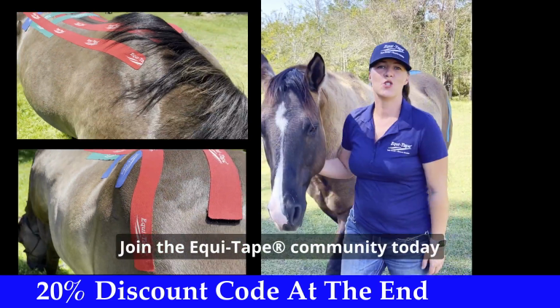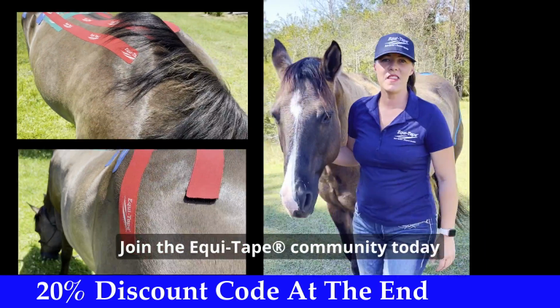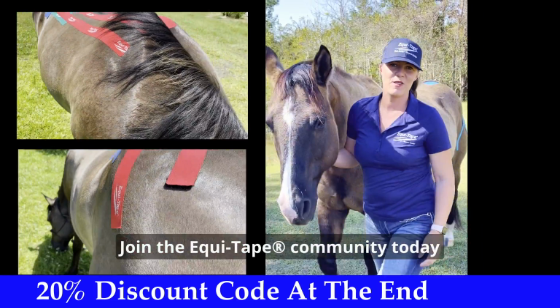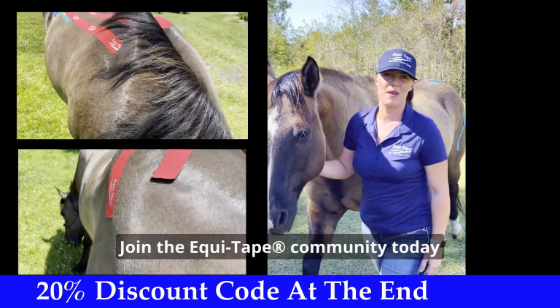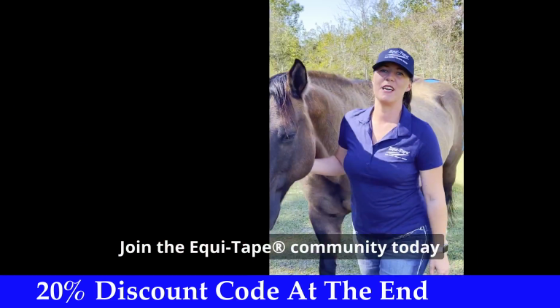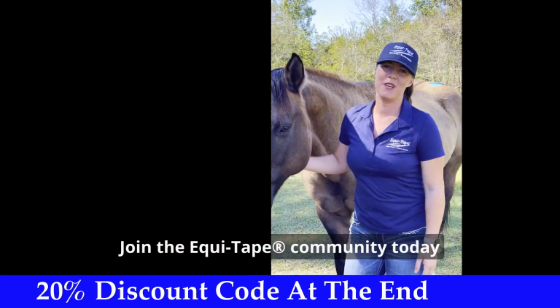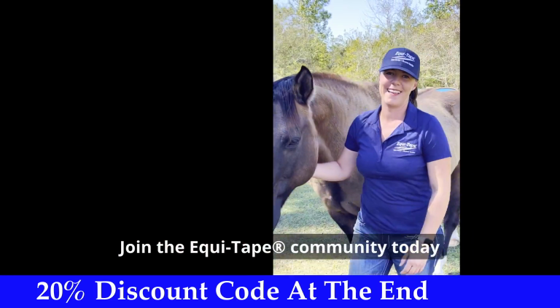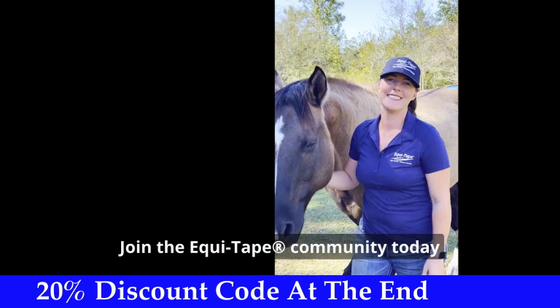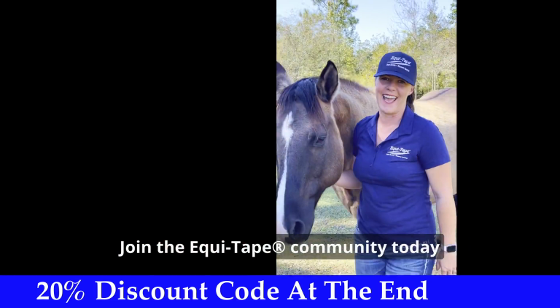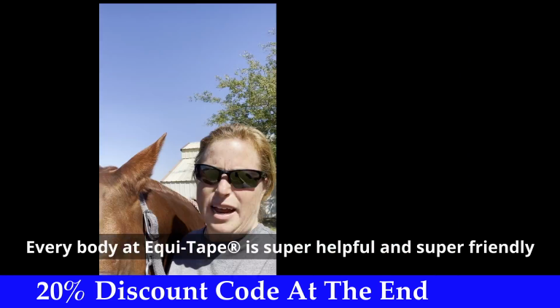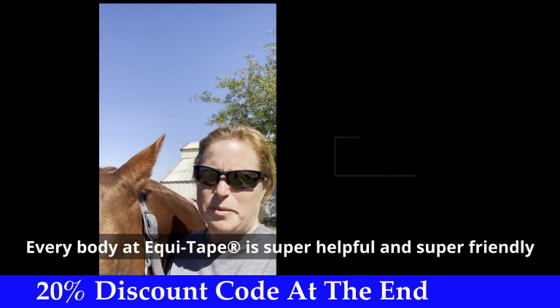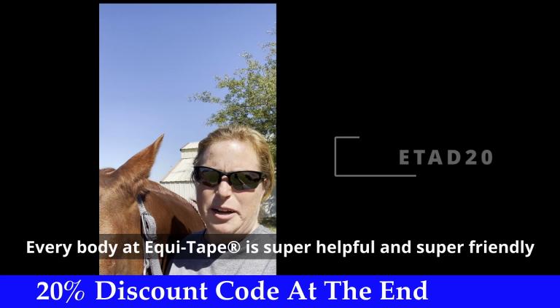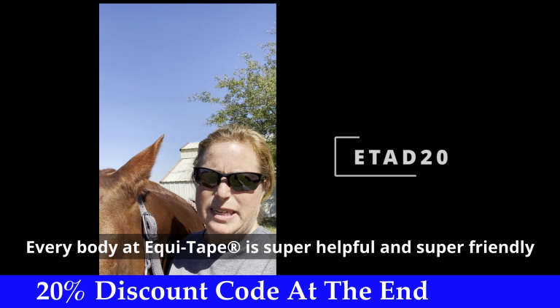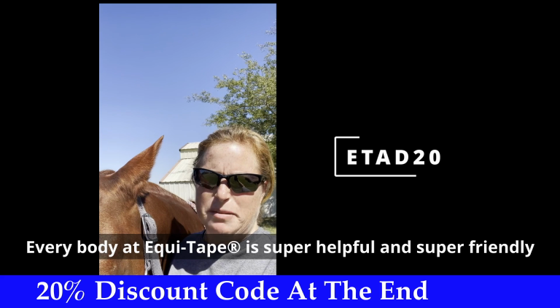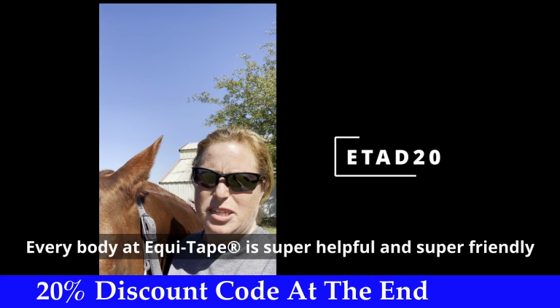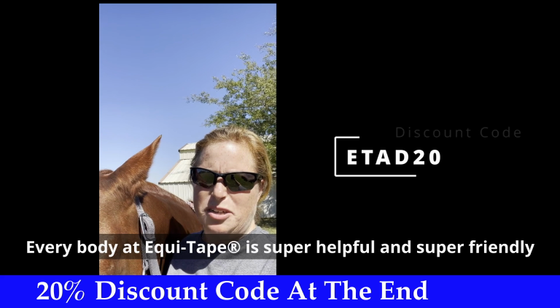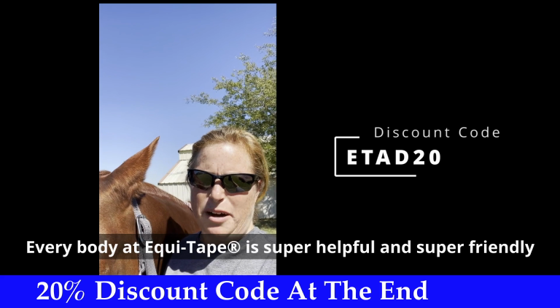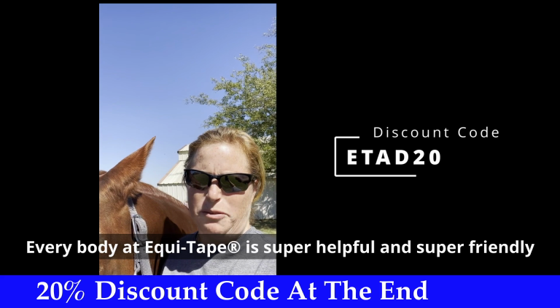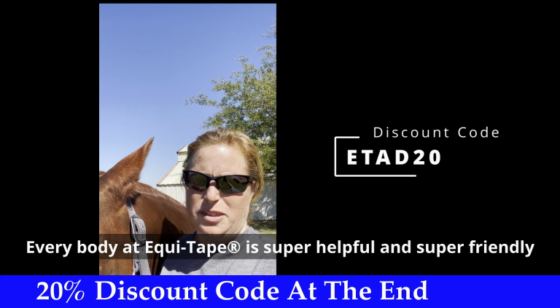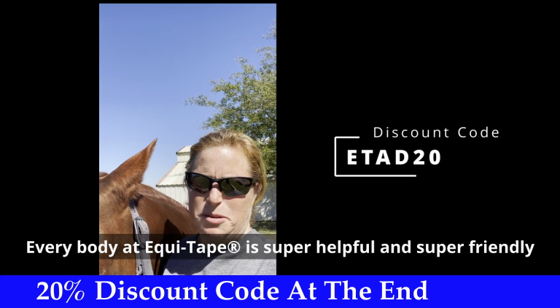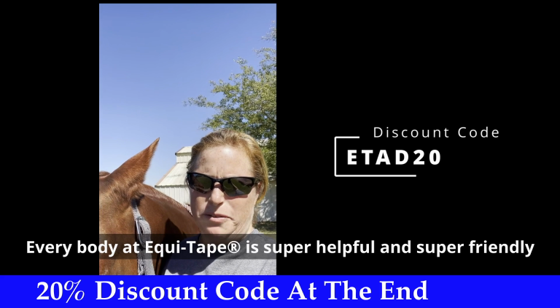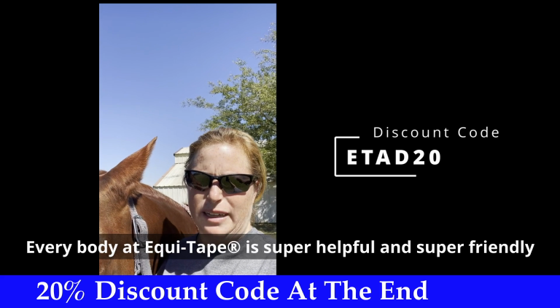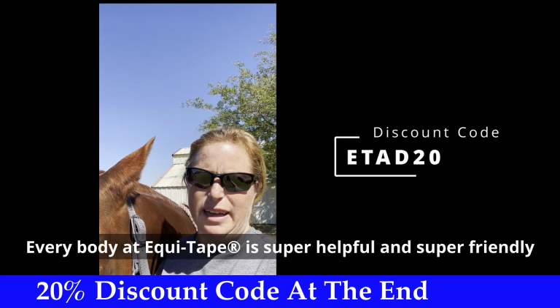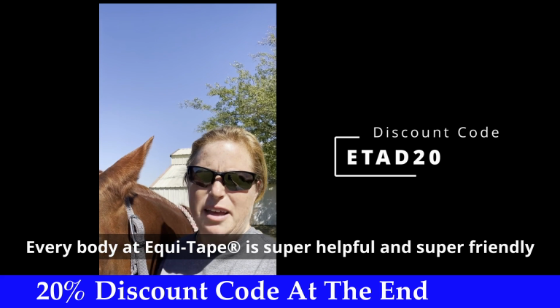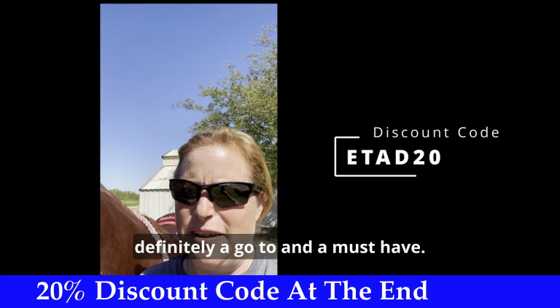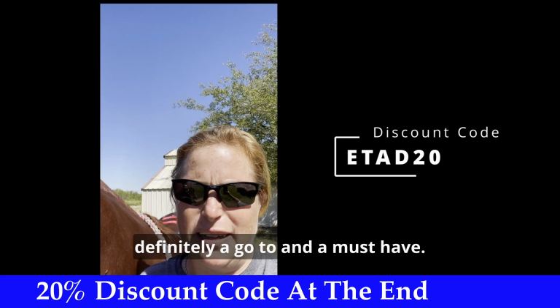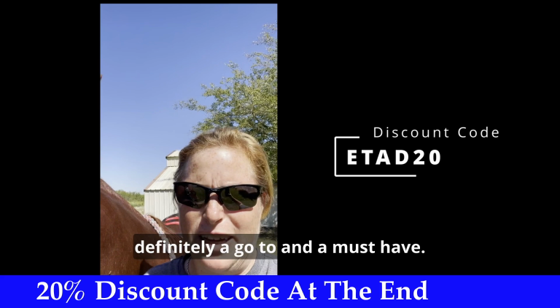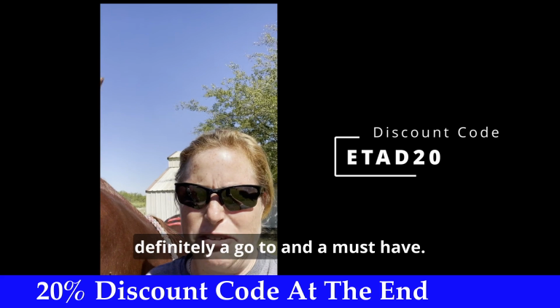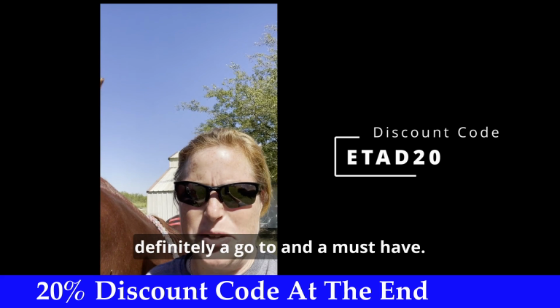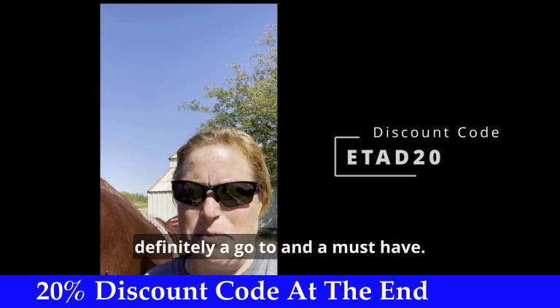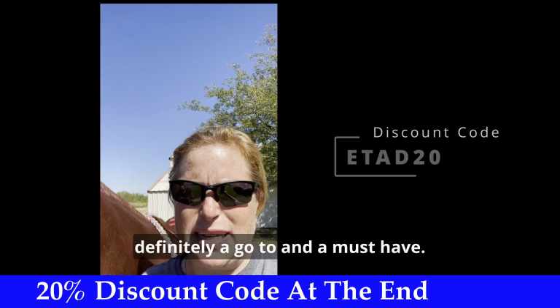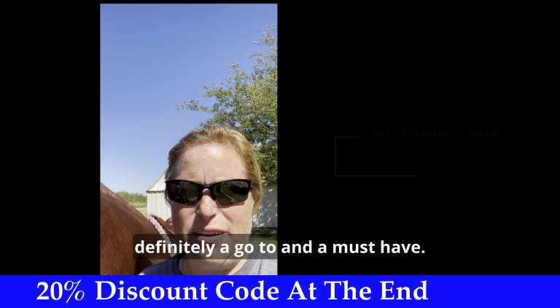Join the EquiTaping community today. Everybody at EquiTape is super helpful and super friendly. Definitely a go-to must-have app.